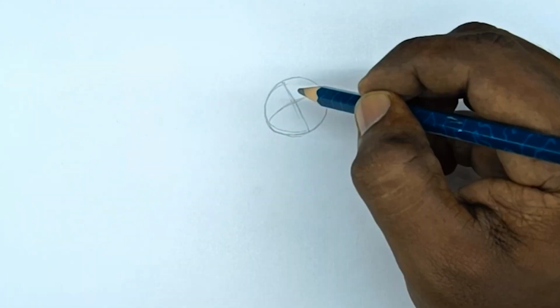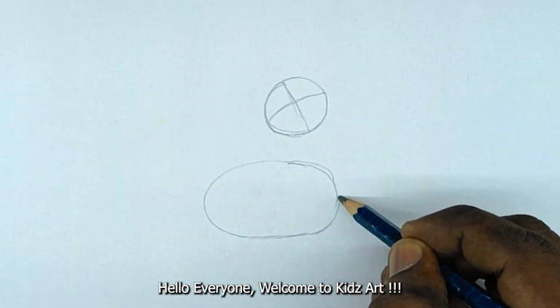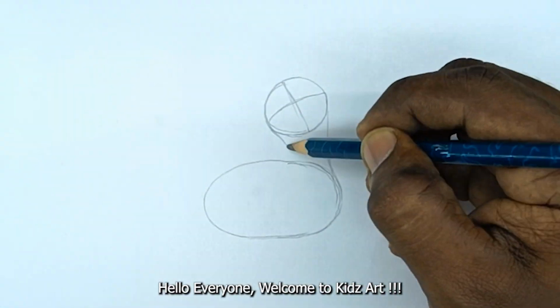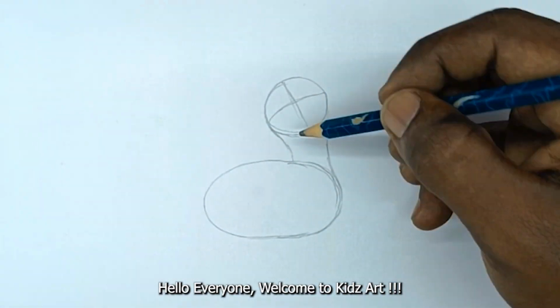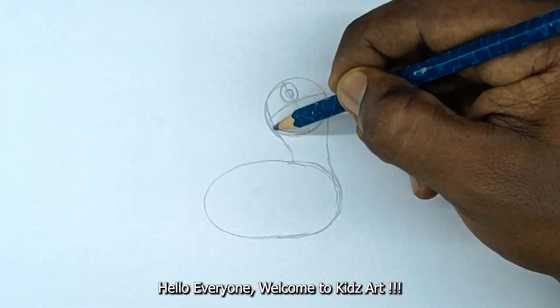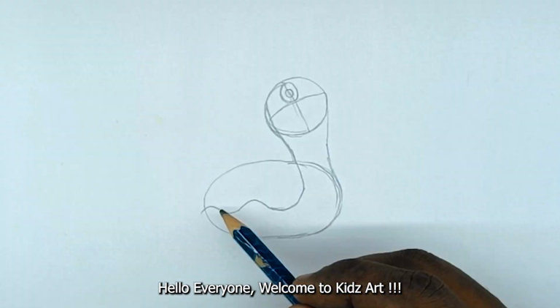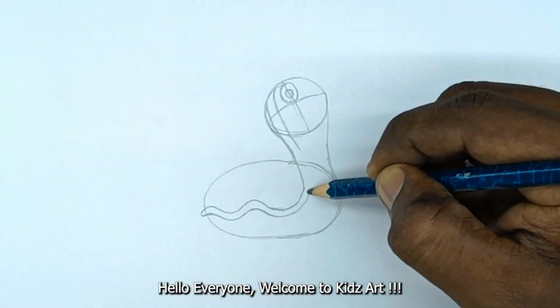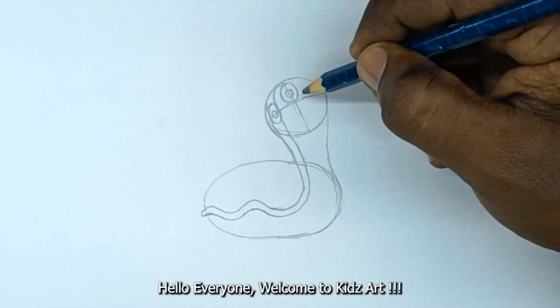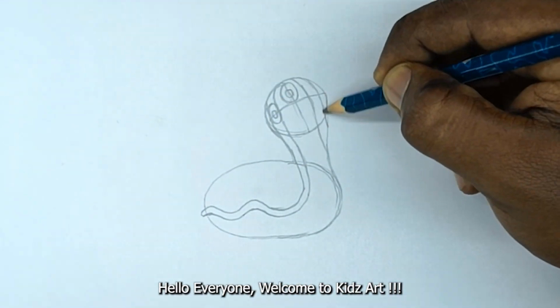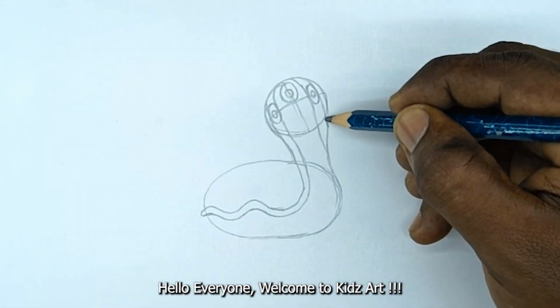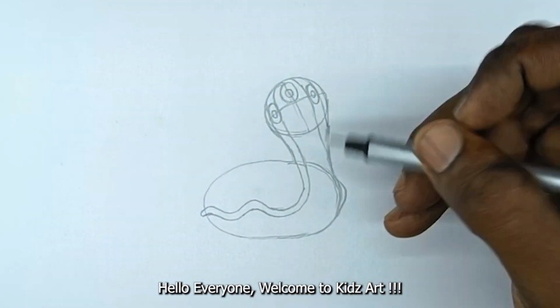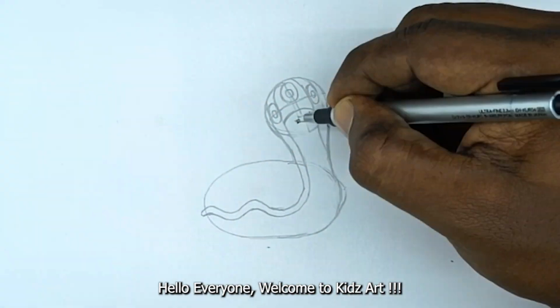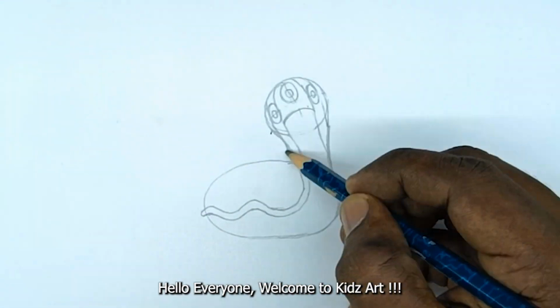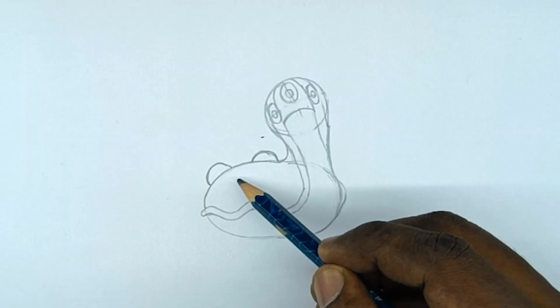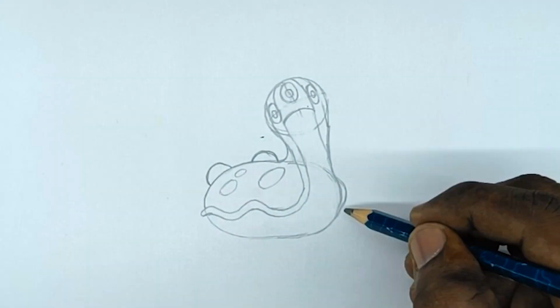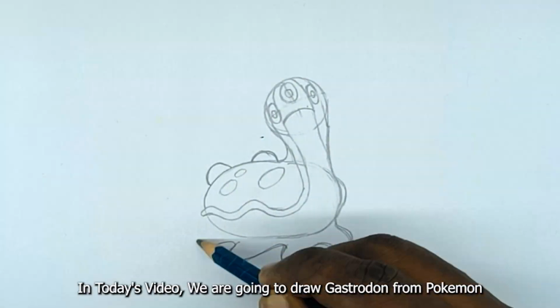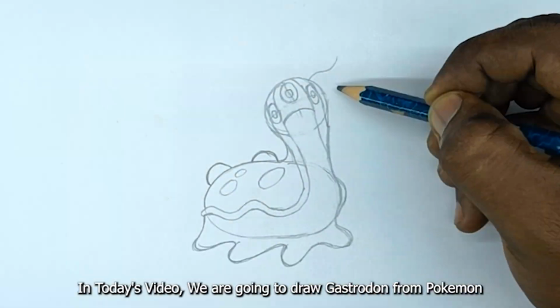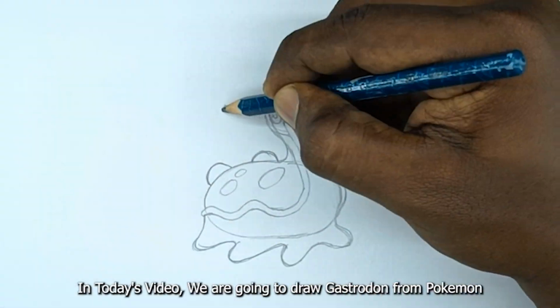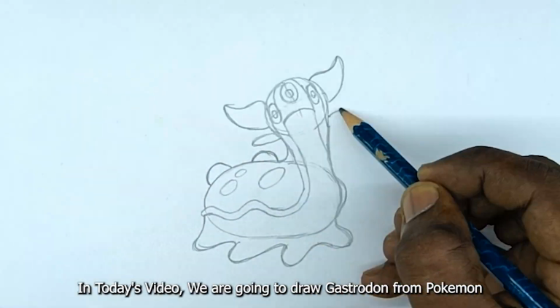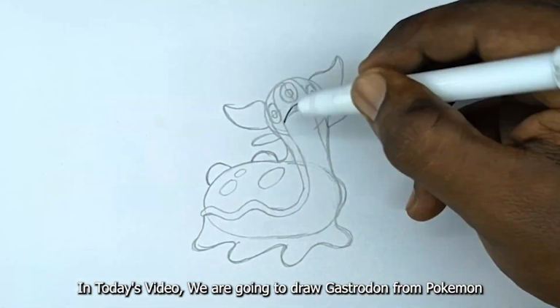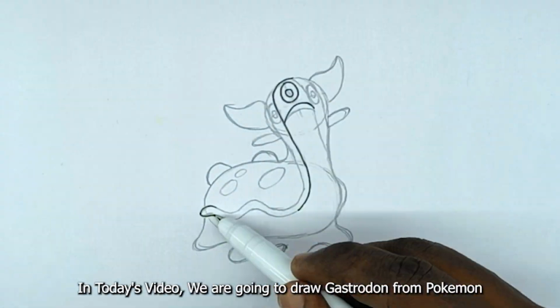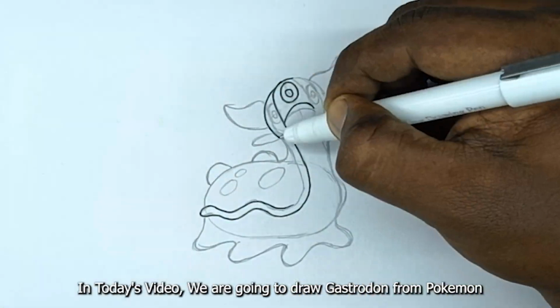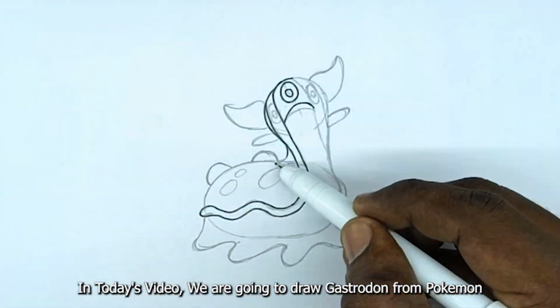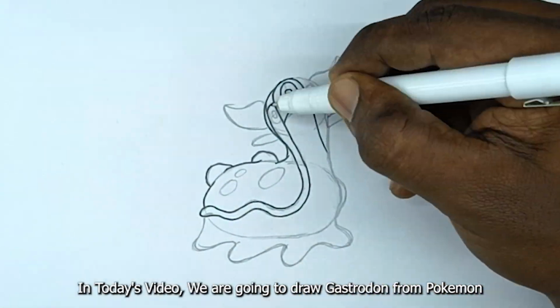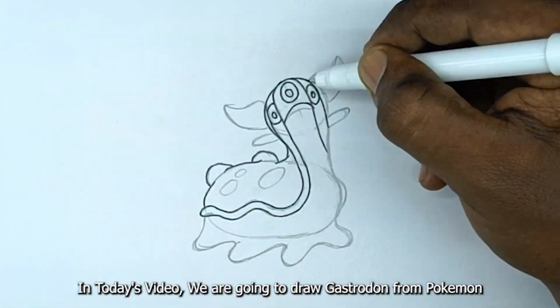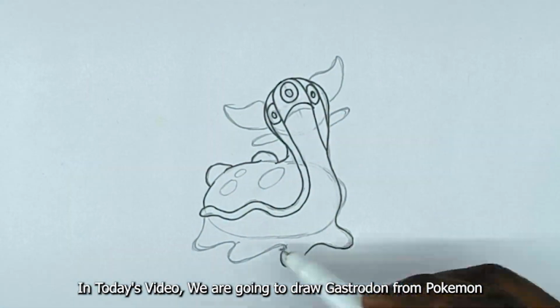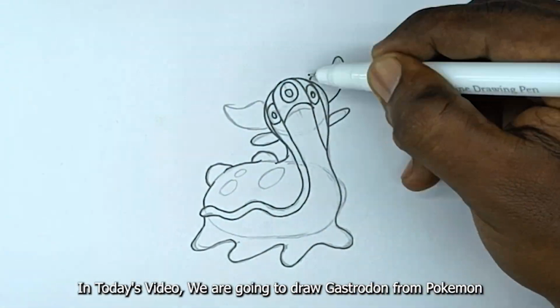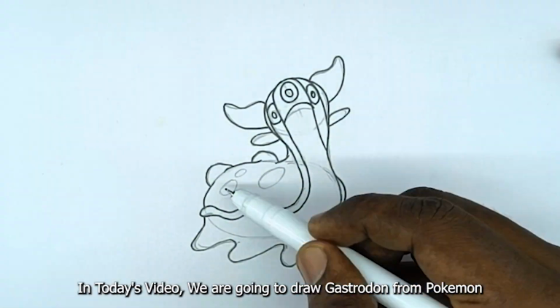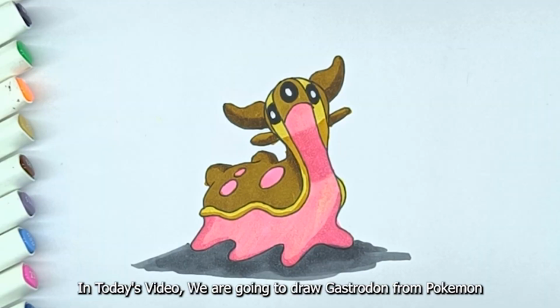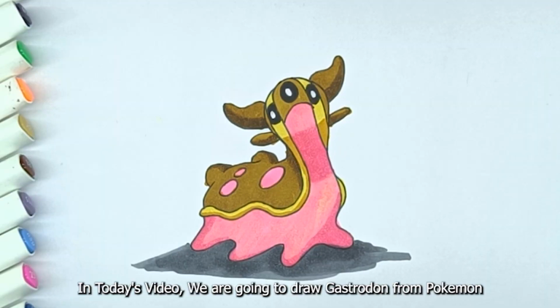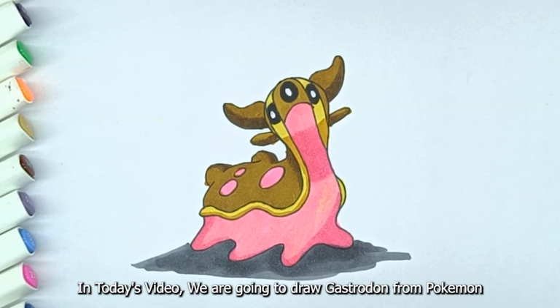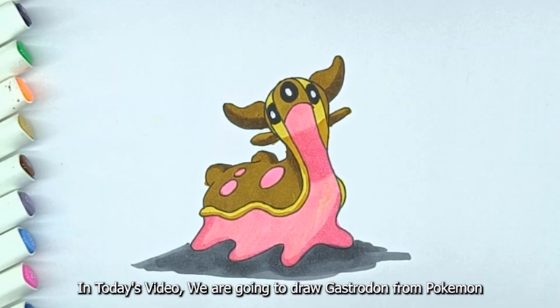Hello everyone. Welcome to Kids Art. In today's video, we are going to draw Gastrodin from Pokemon.